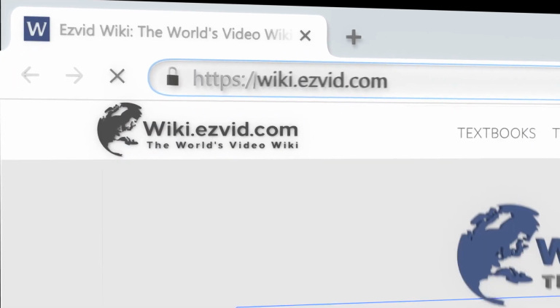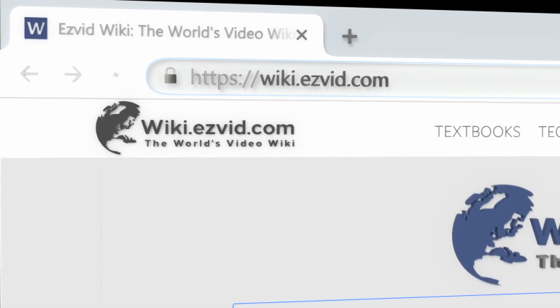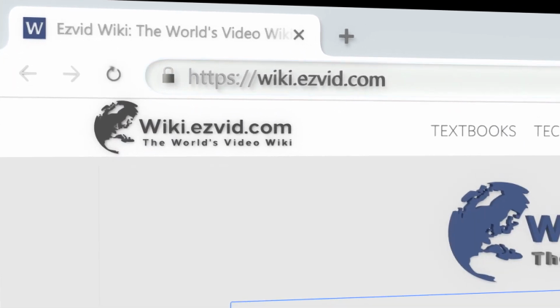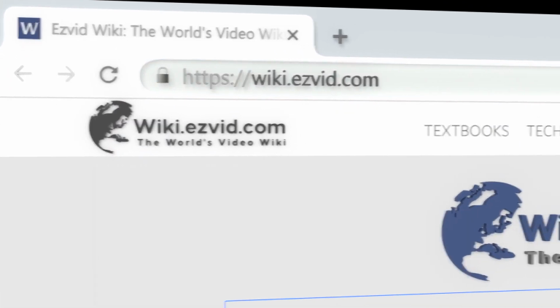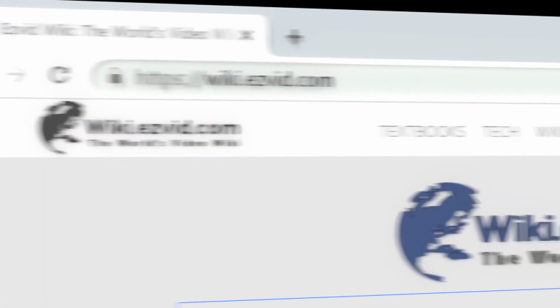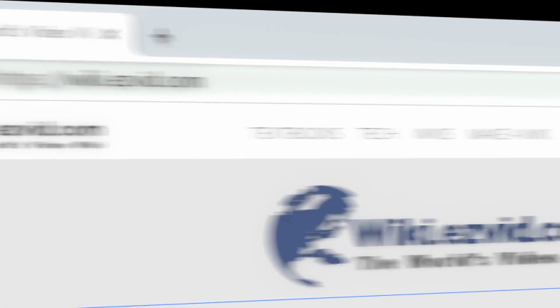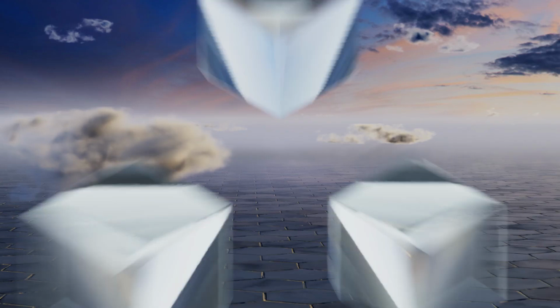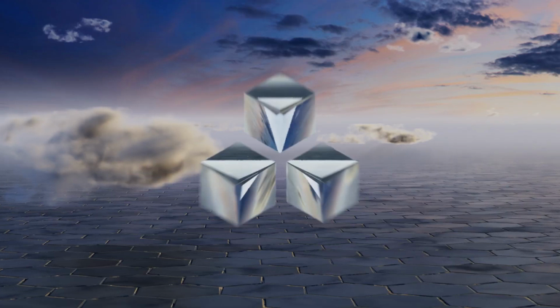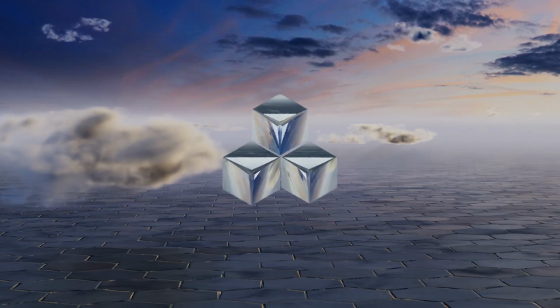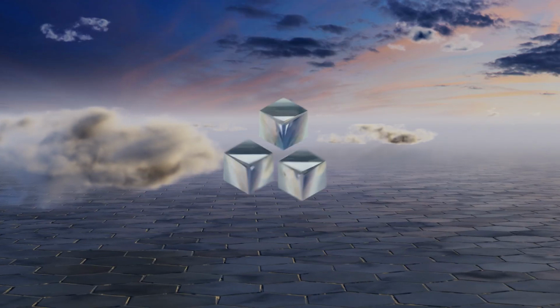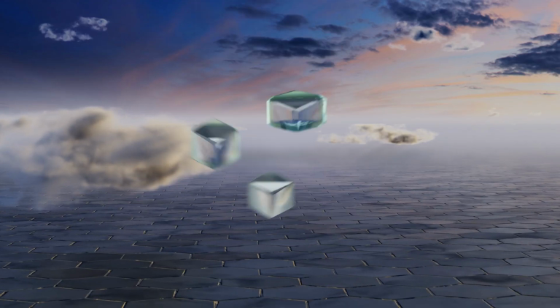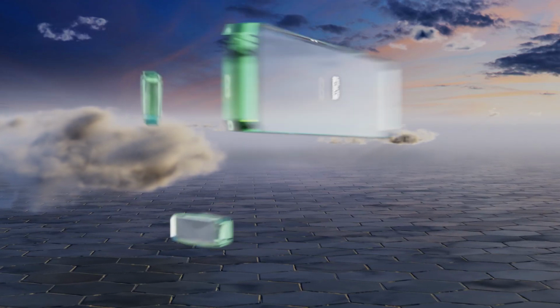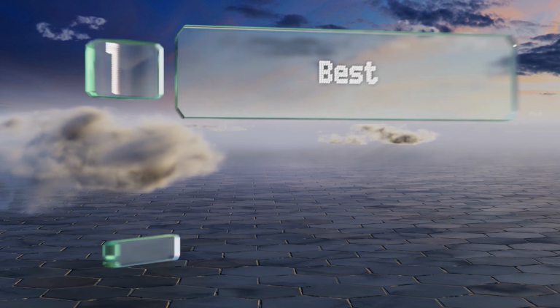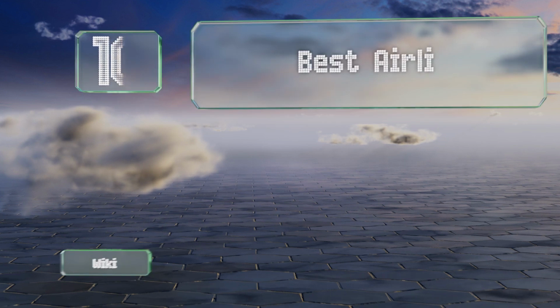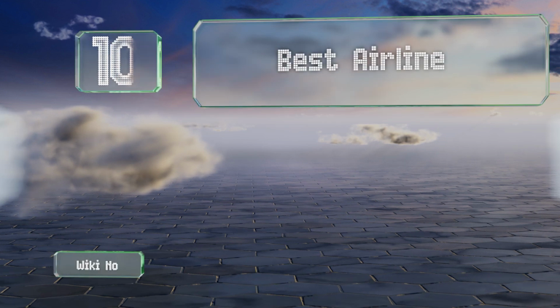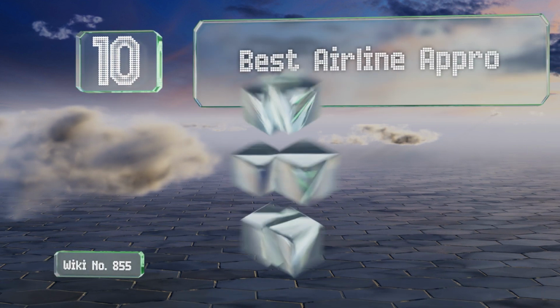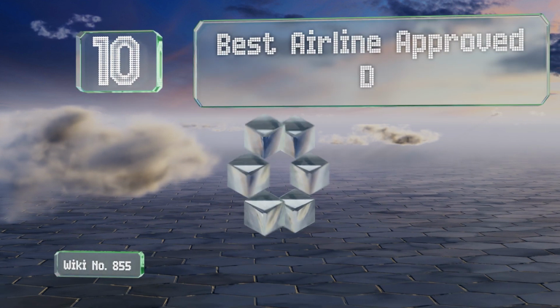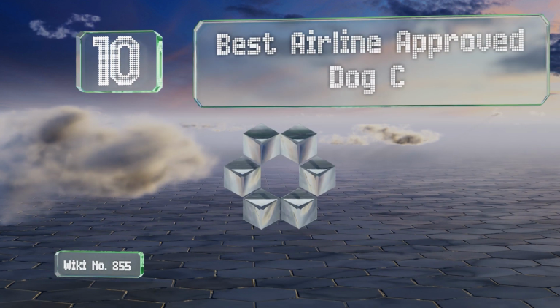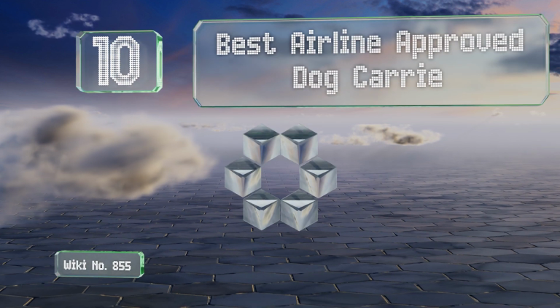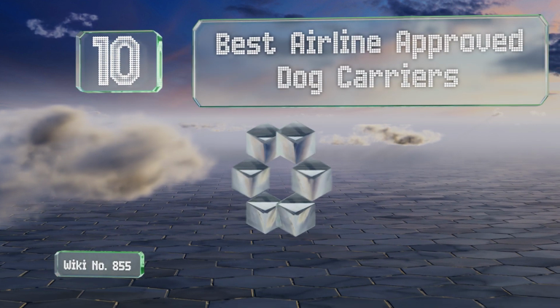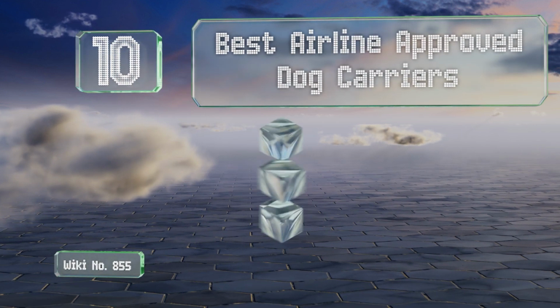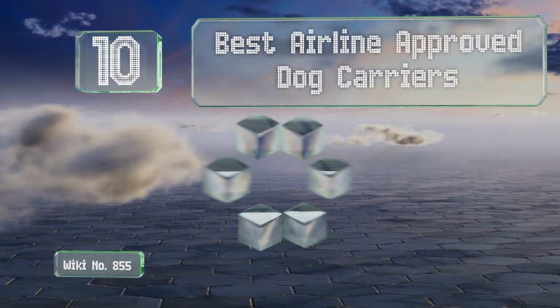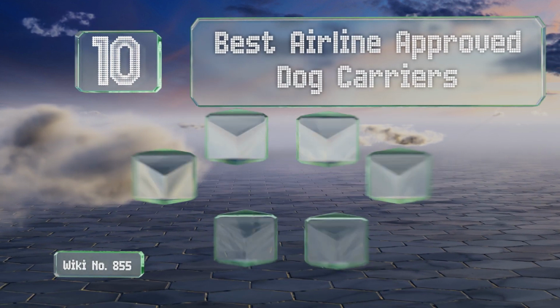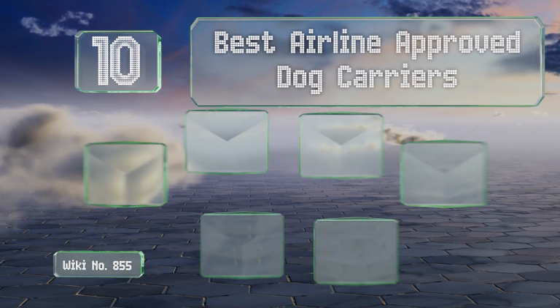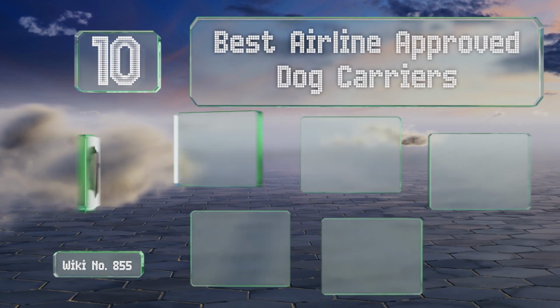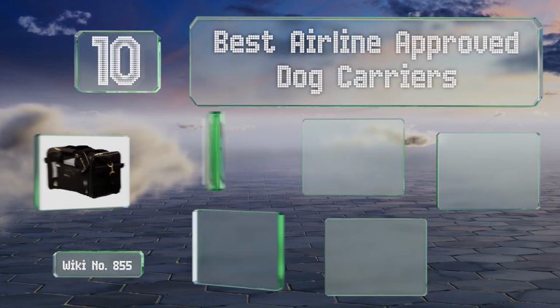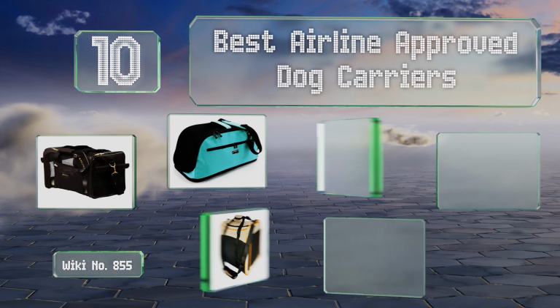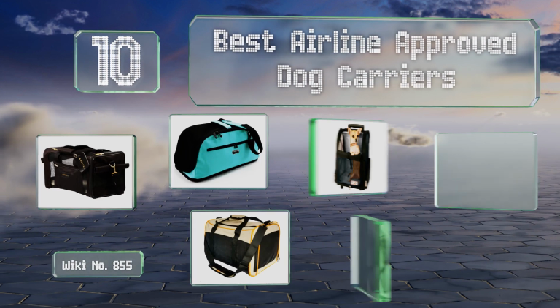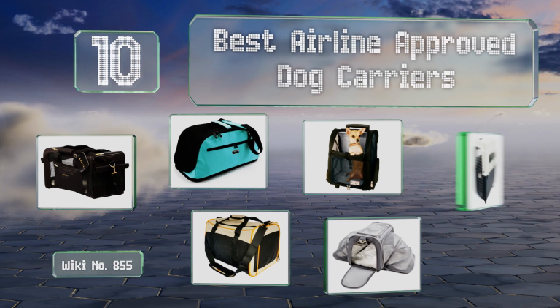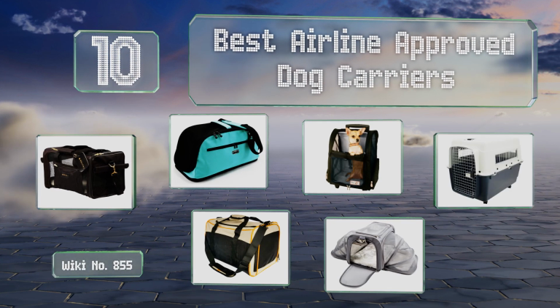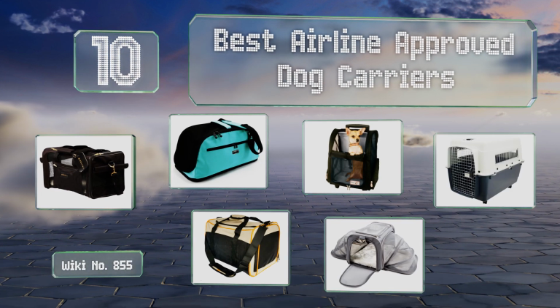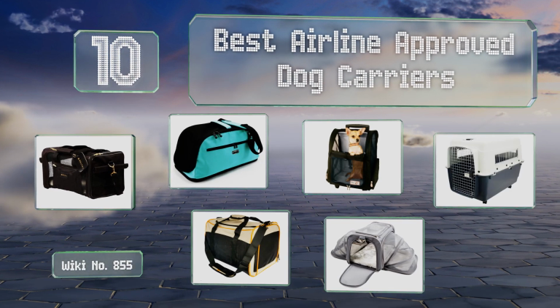EasyVid presents the 10 best airline approved dog carriers. Let's get started with the list.